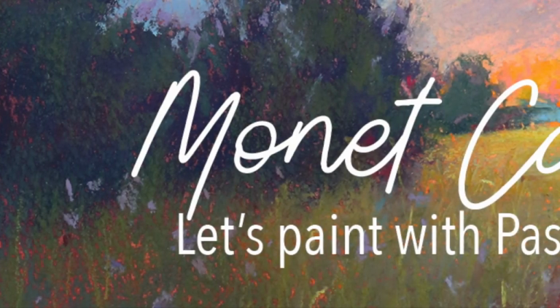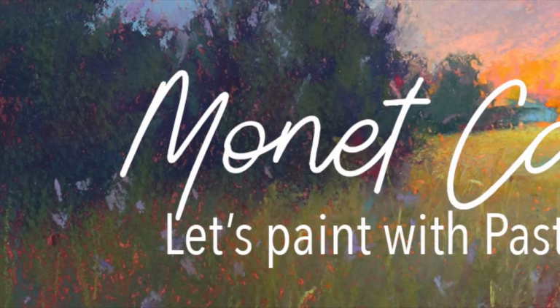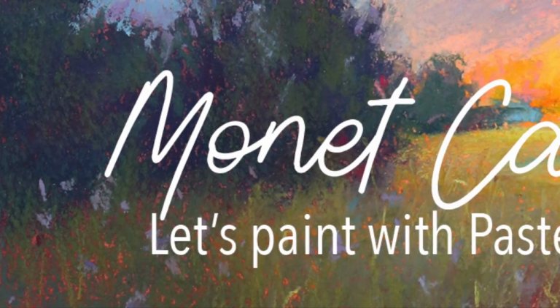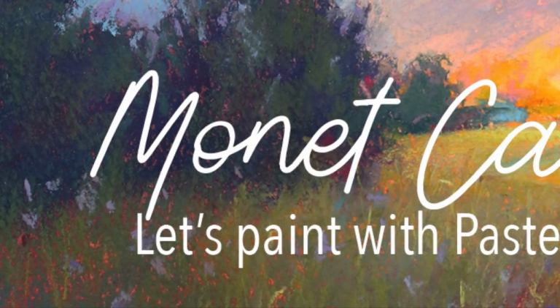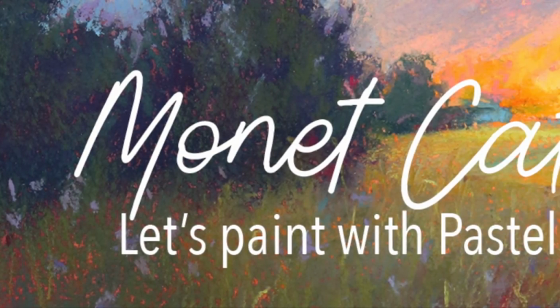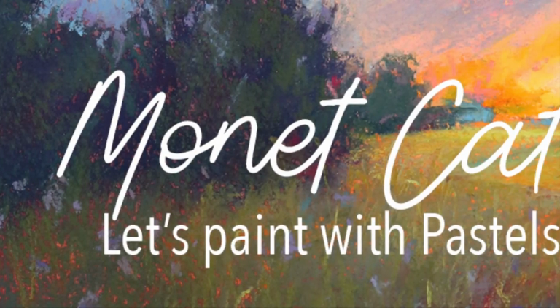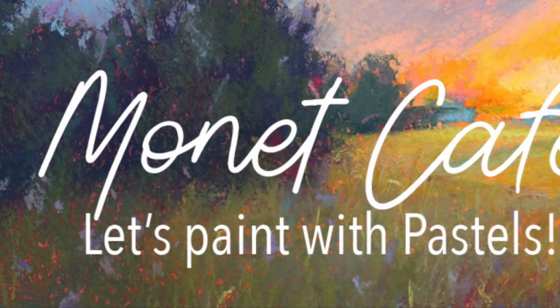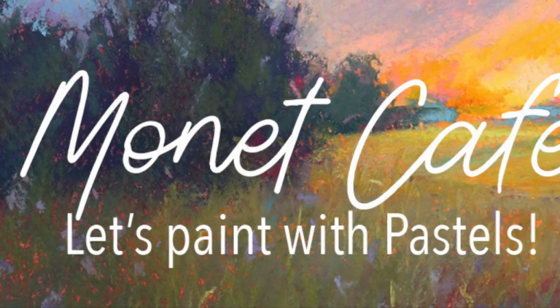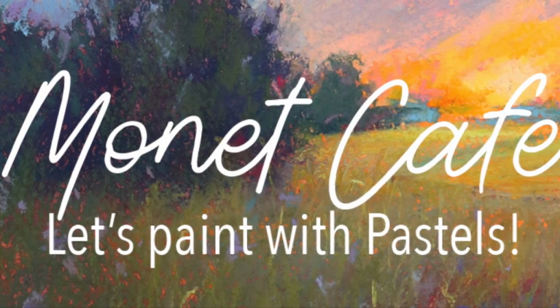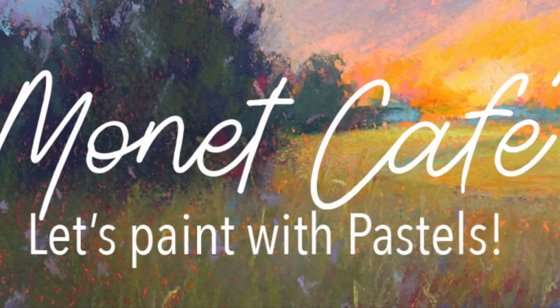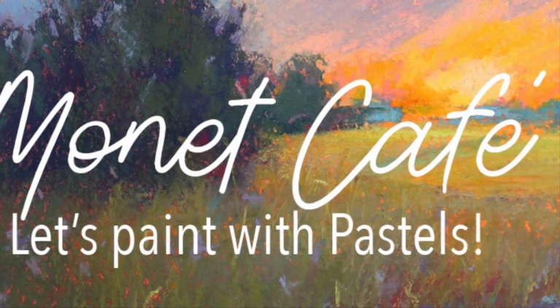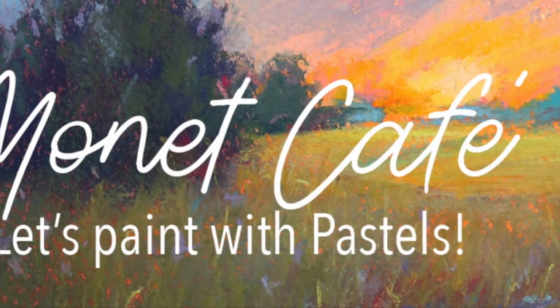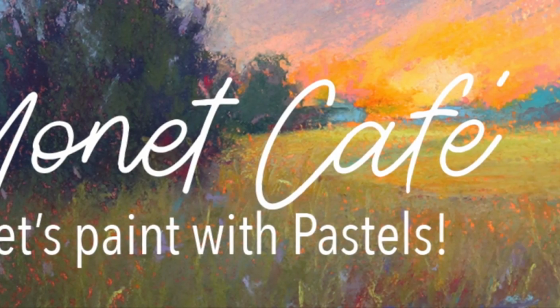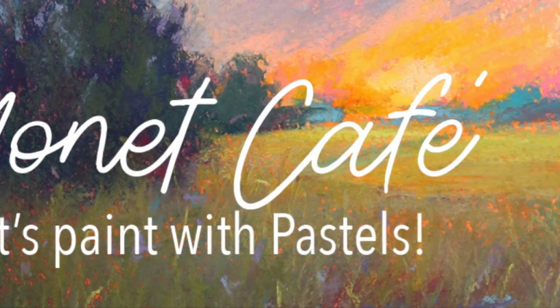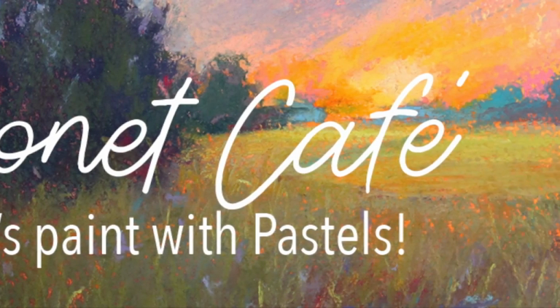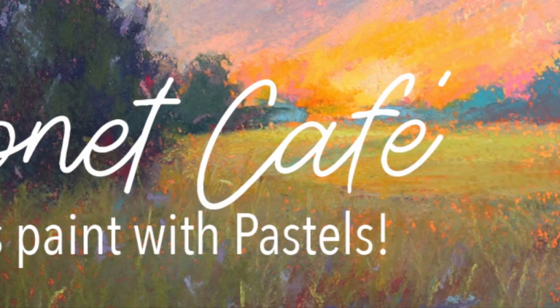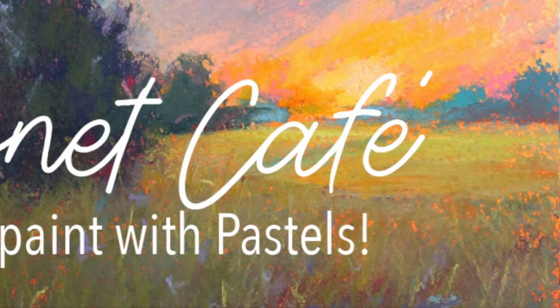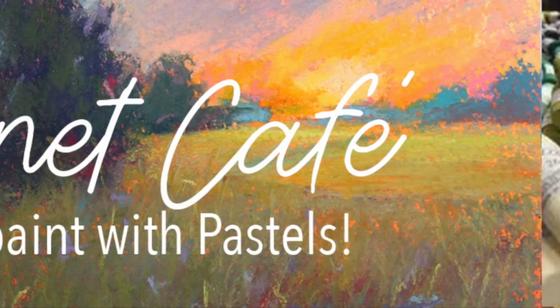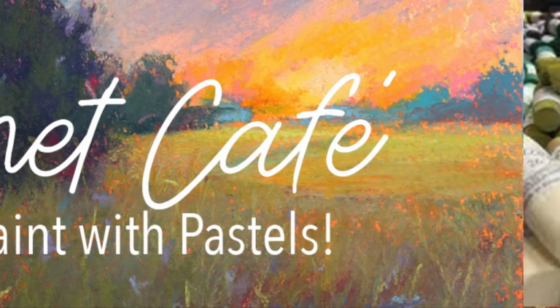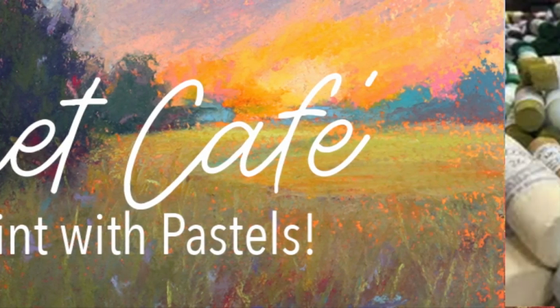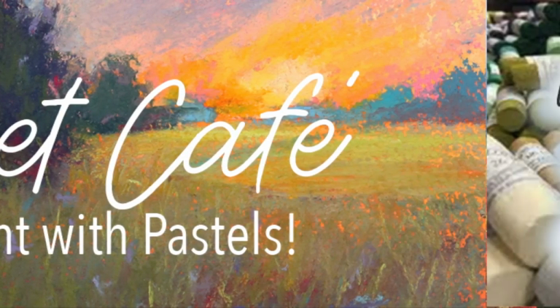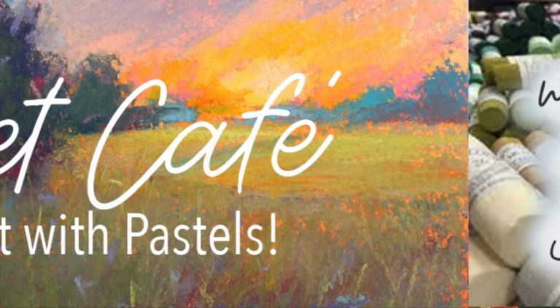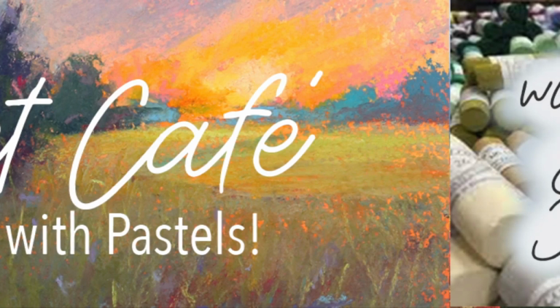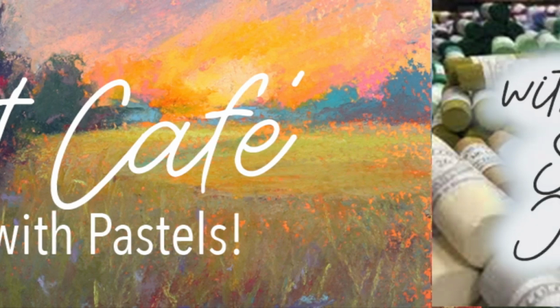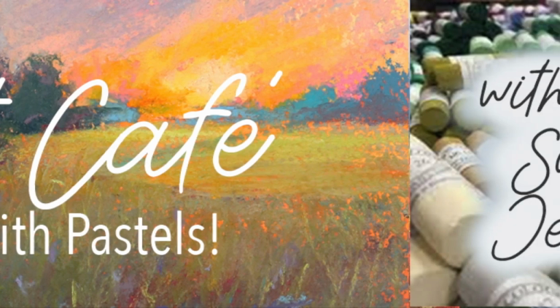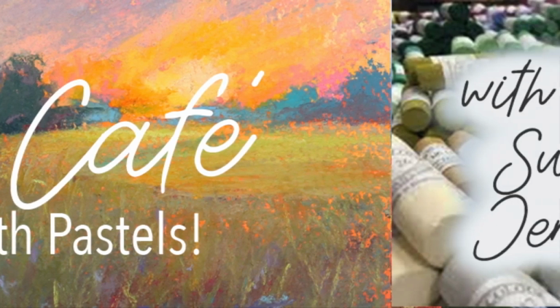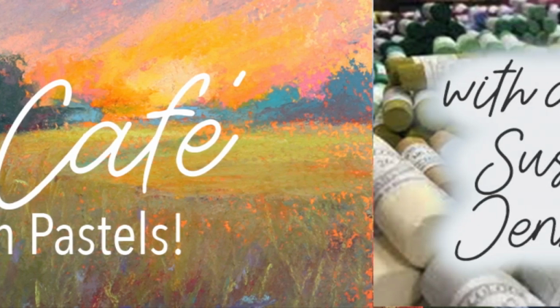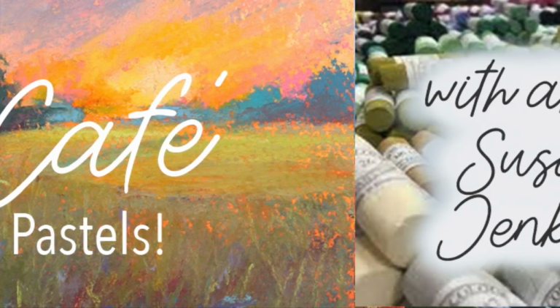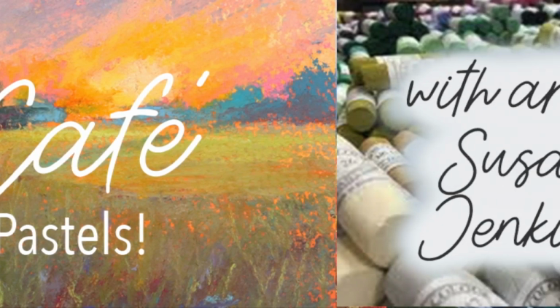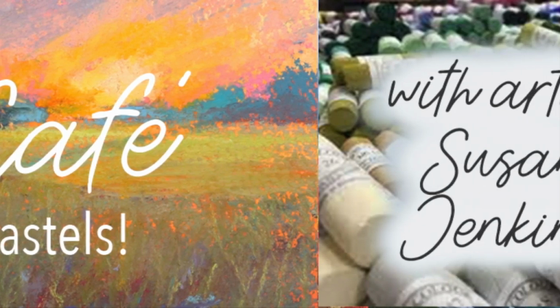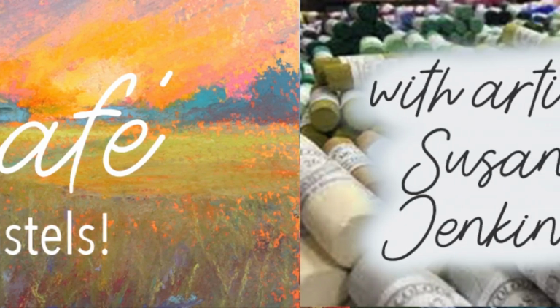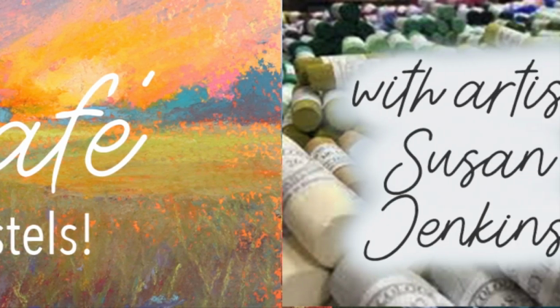Welcome to Monet Cafe artists, visitors, and subscribers. I'm artist Susan Jenkins.